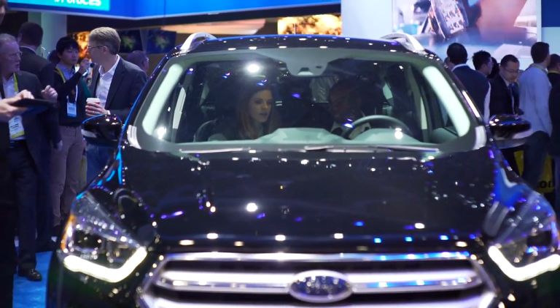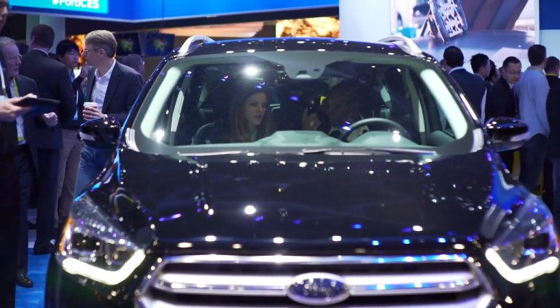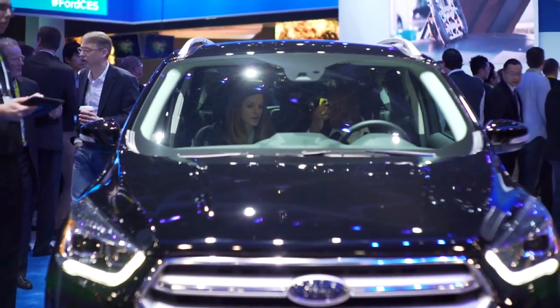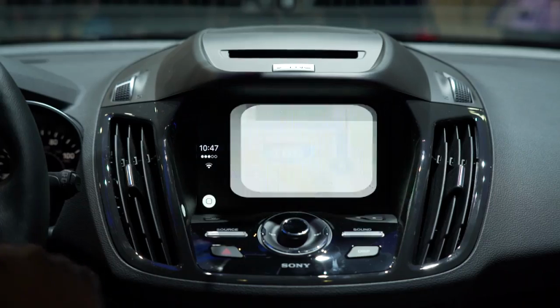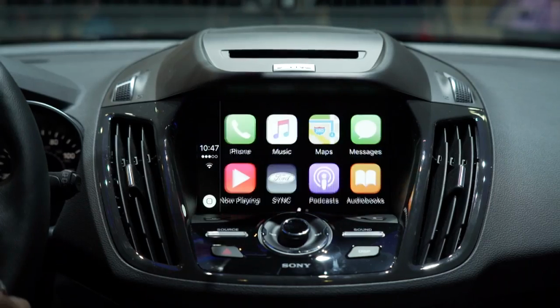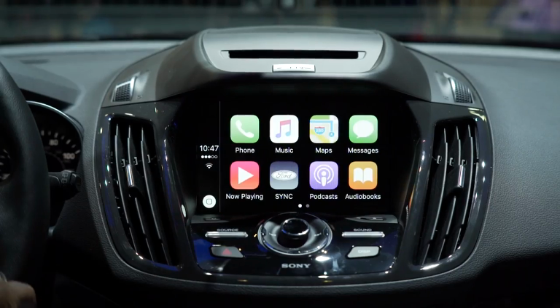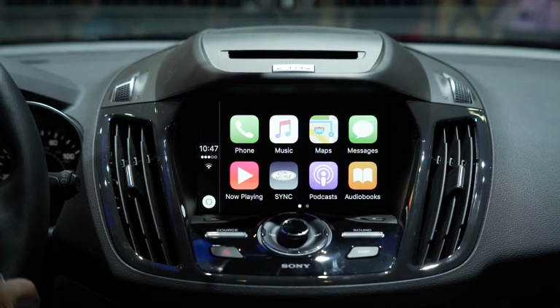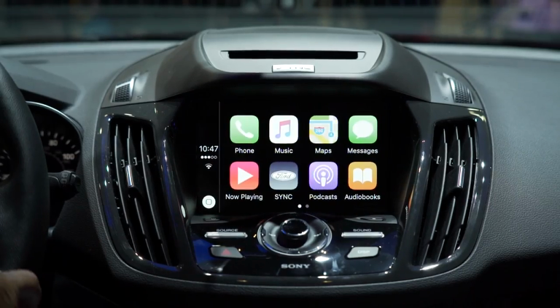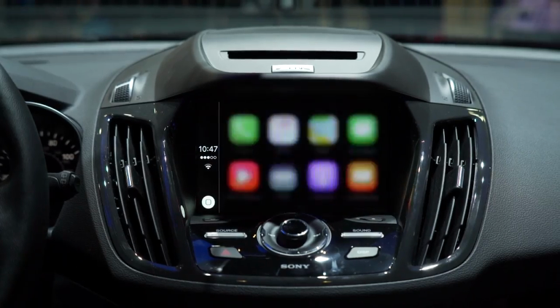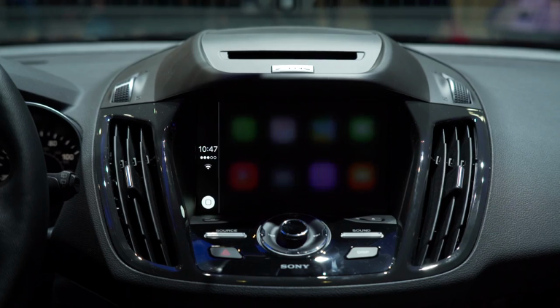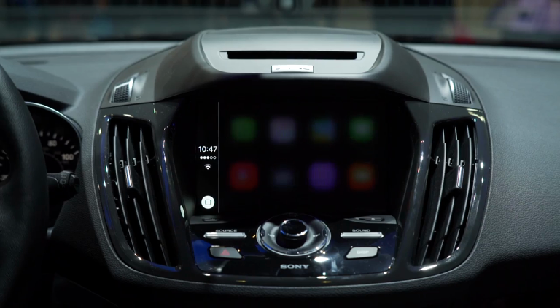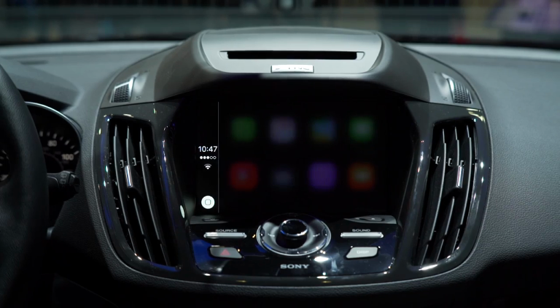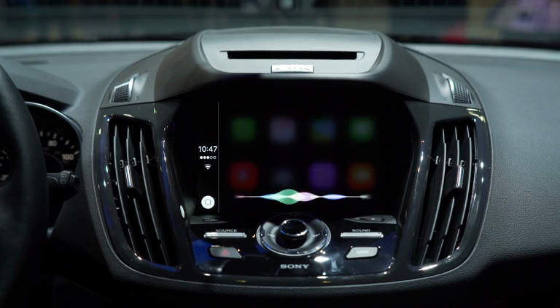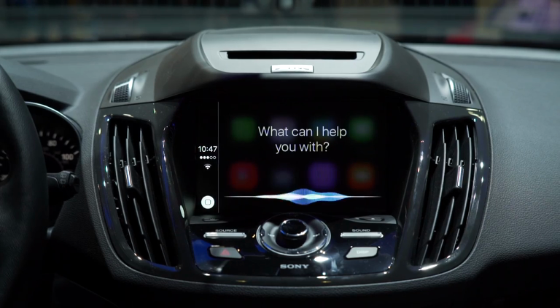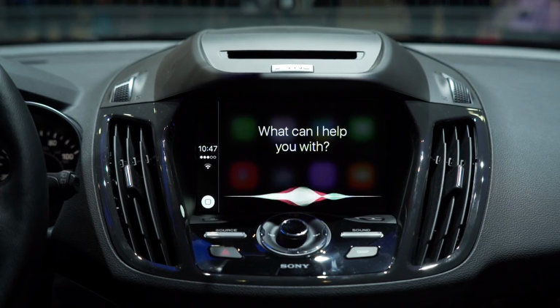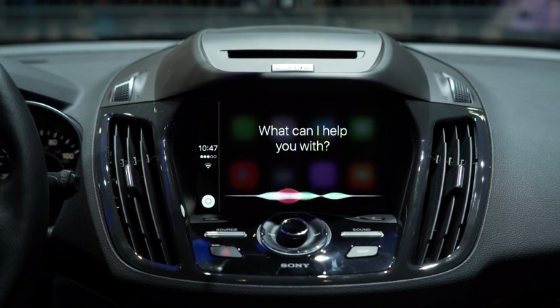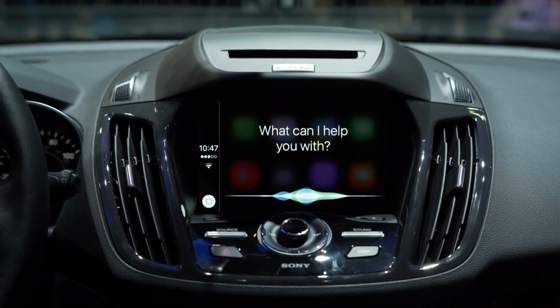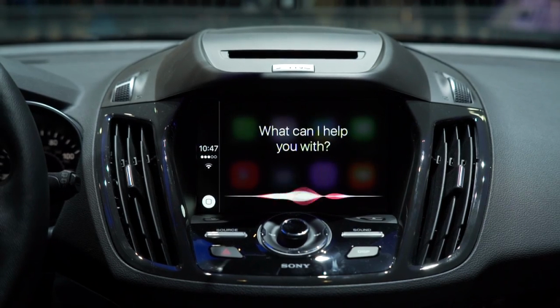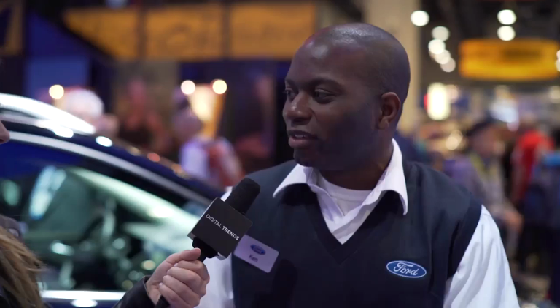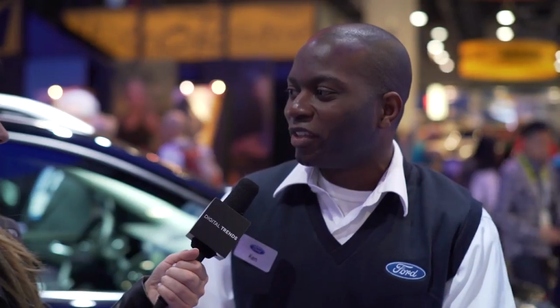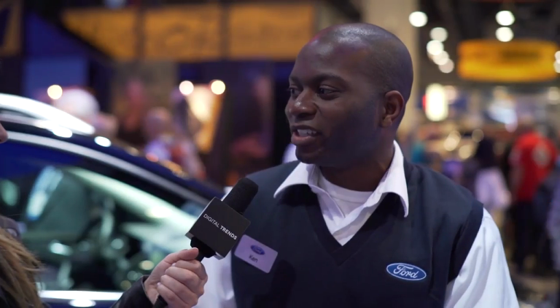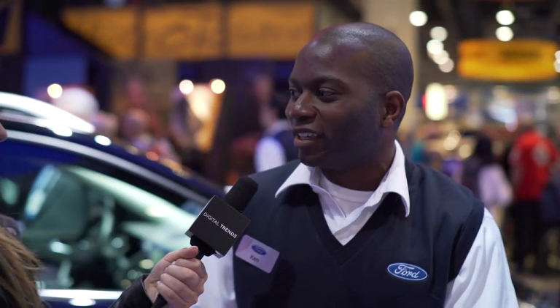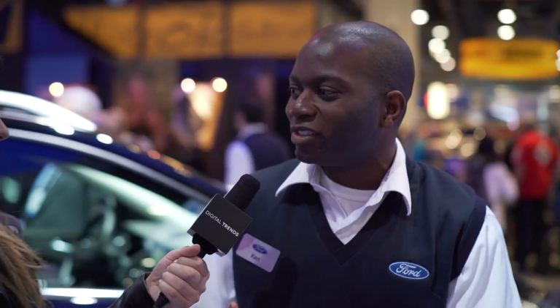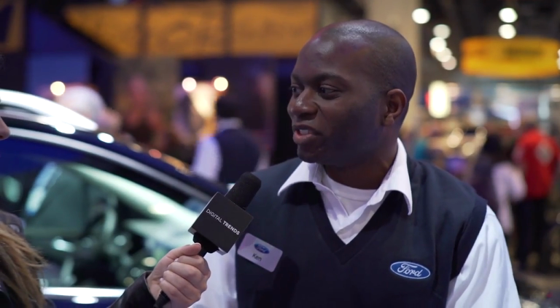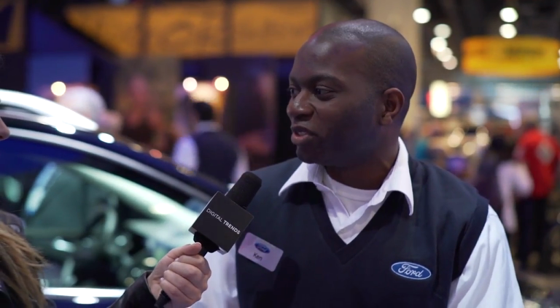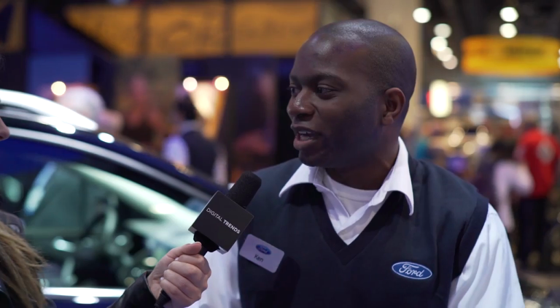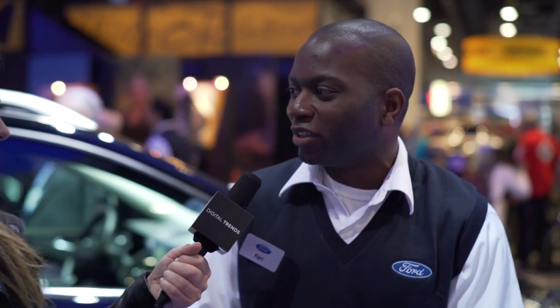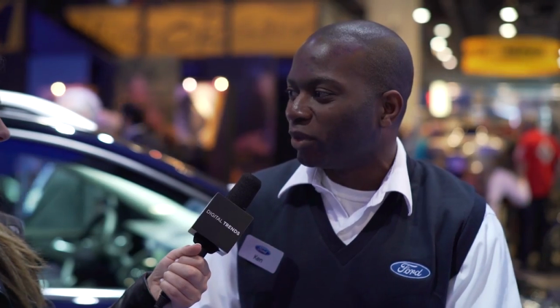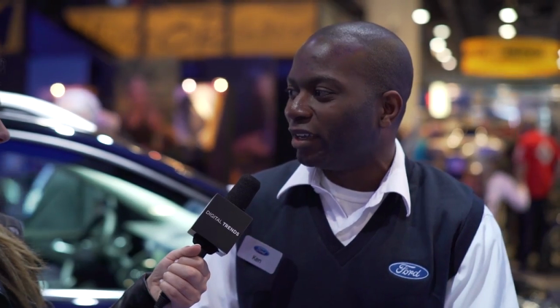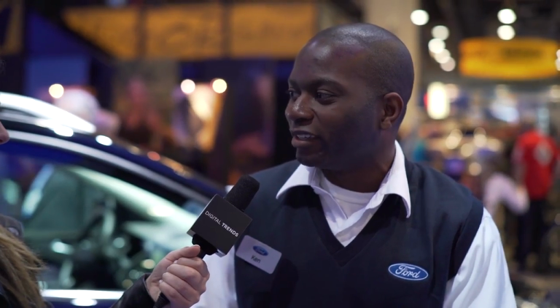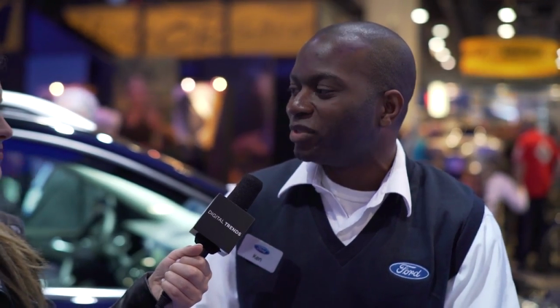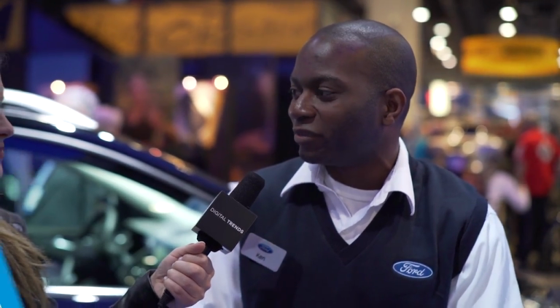We offer voice capability for all of those. You get Siri connection, you get Google Now. All of these things make it so much easier to drive down the road and keep safe.